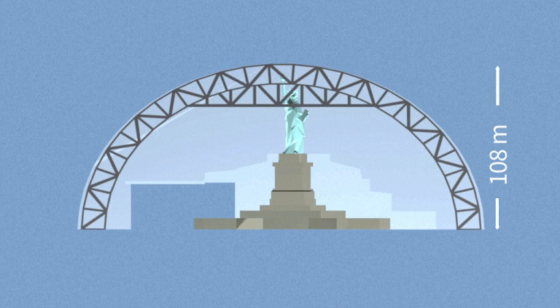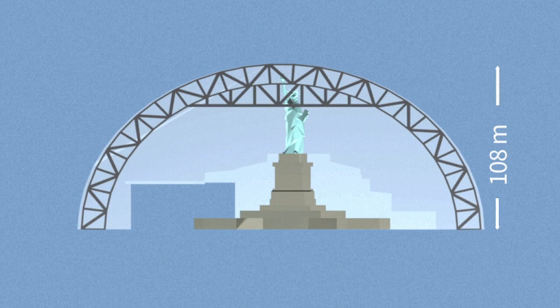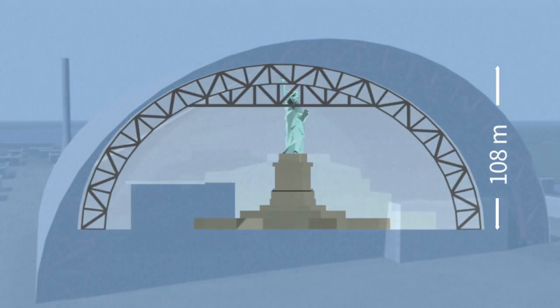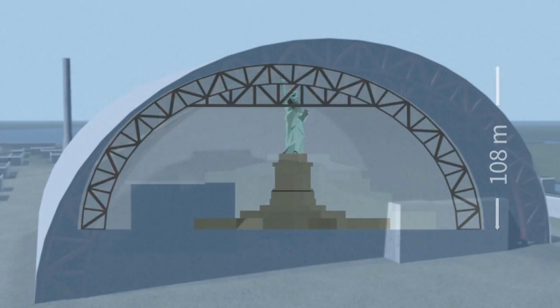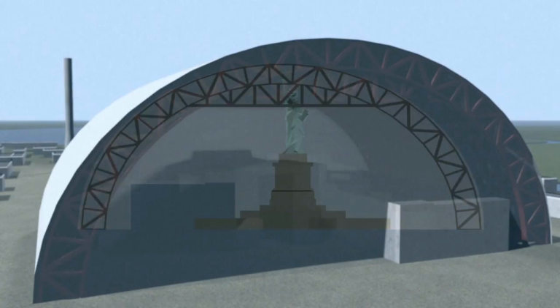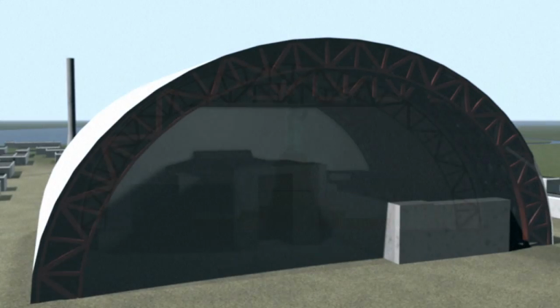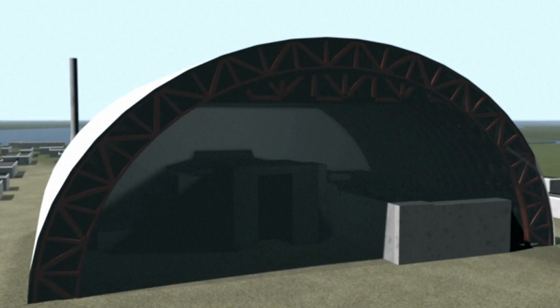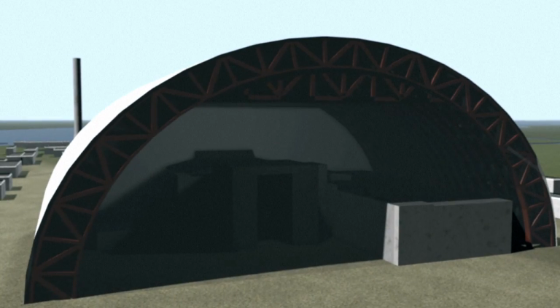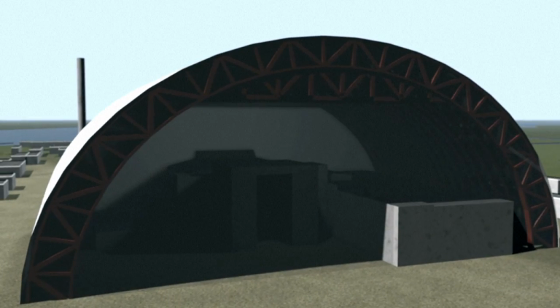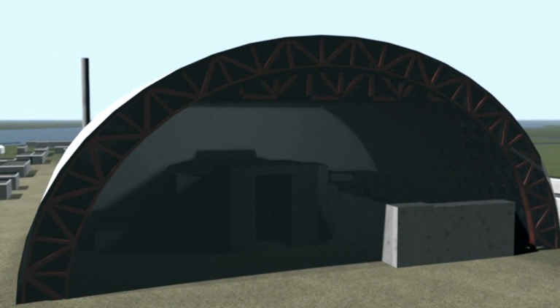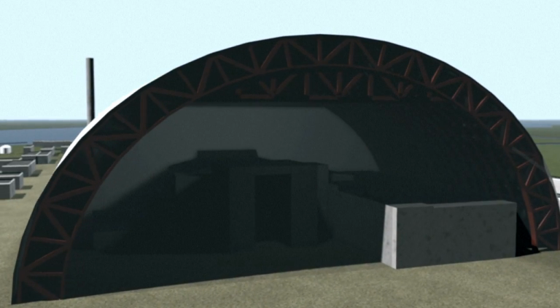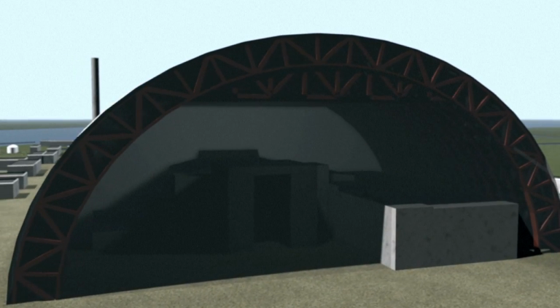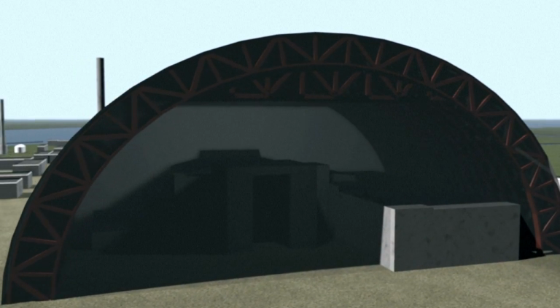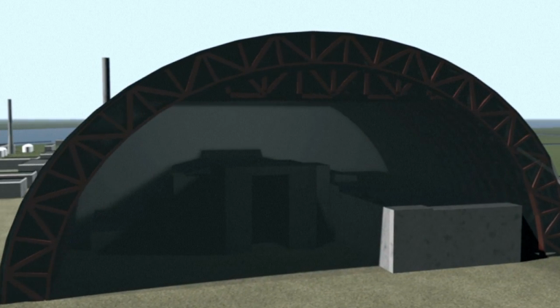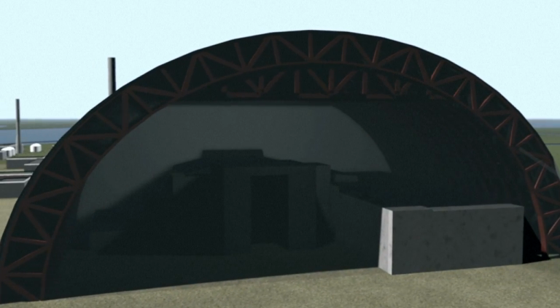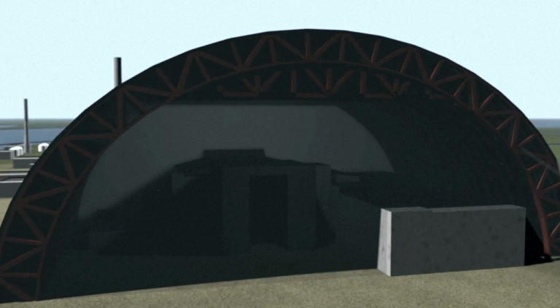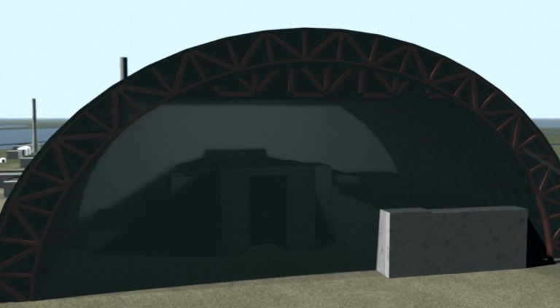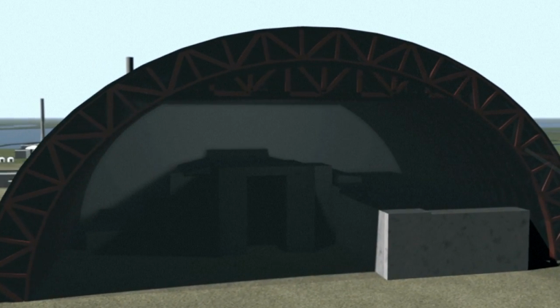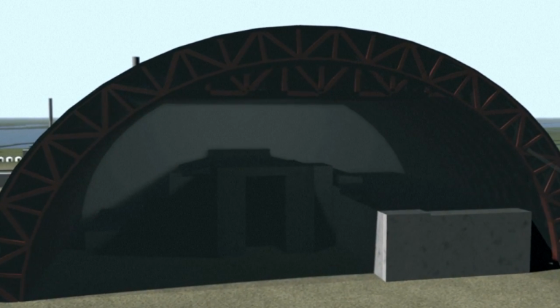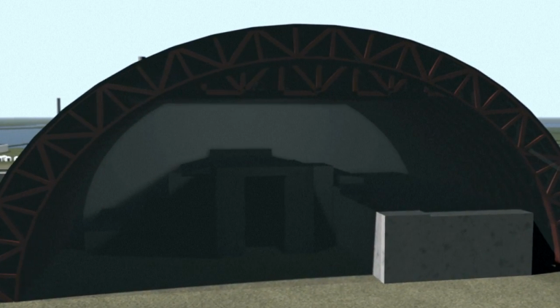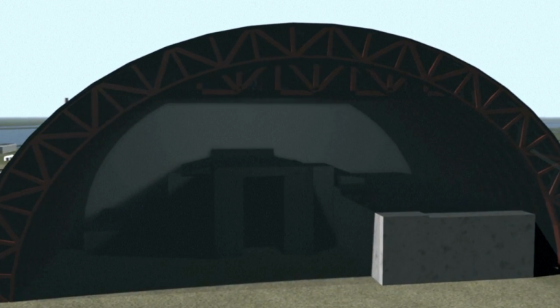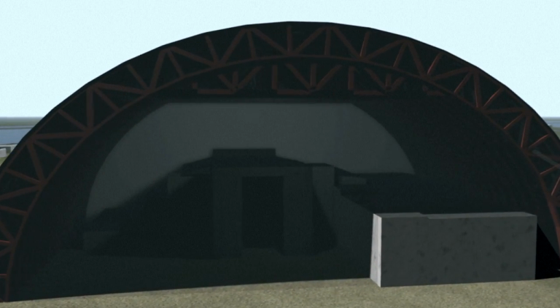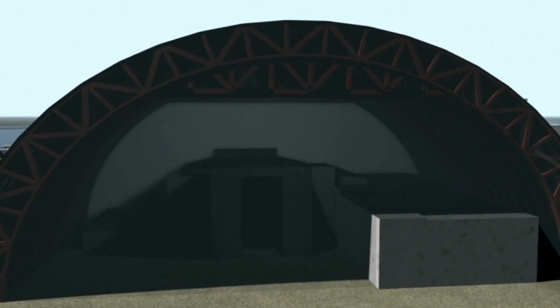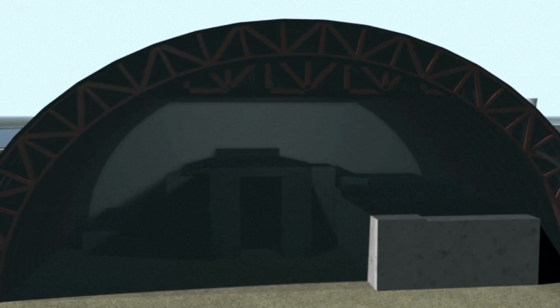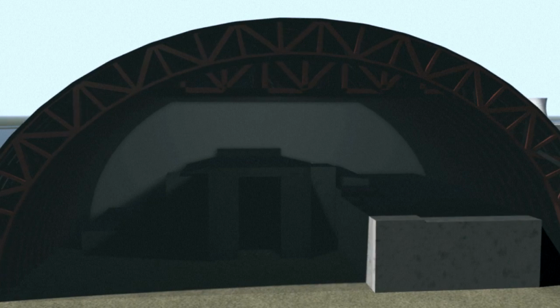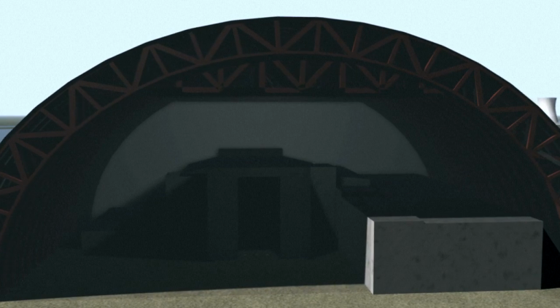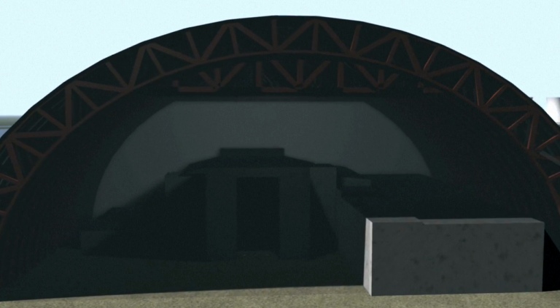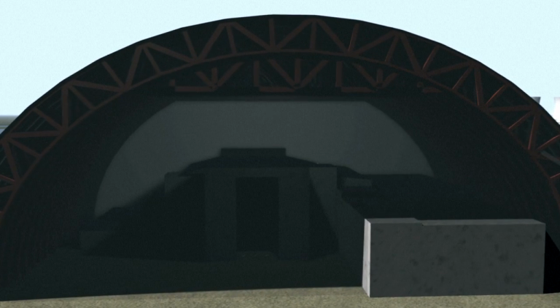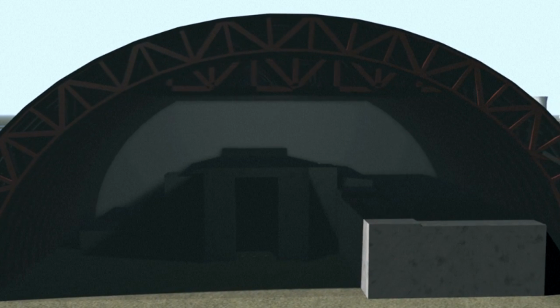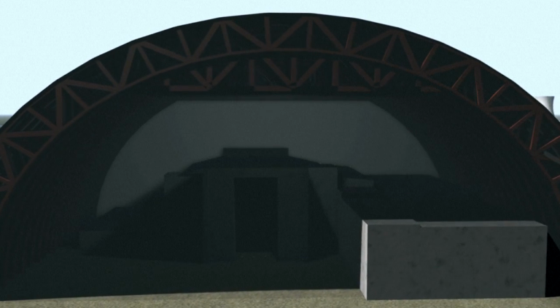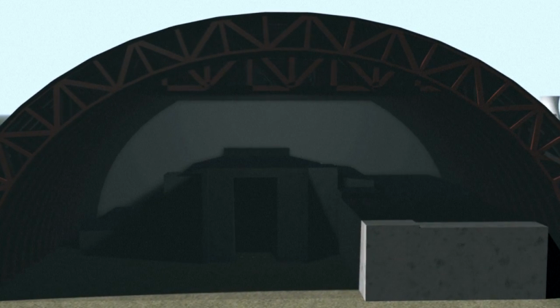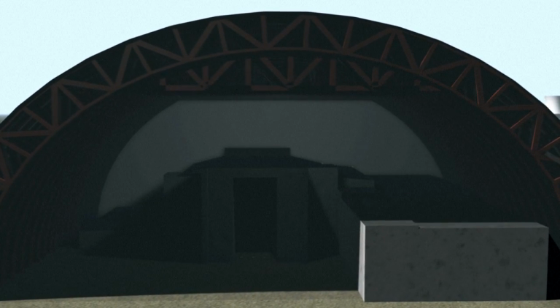Inside, cables are used to position overhead cranes and high-tech equipment, which will be used to dismantle the old sarcophagus and deal with radioactive fuel.